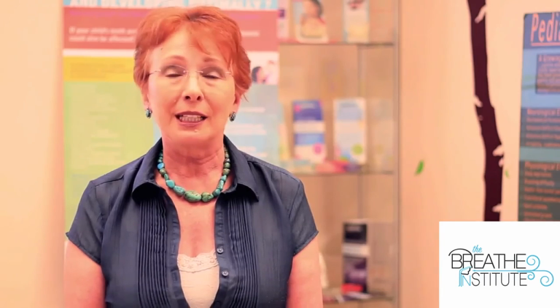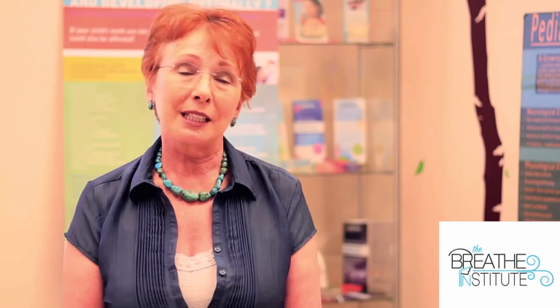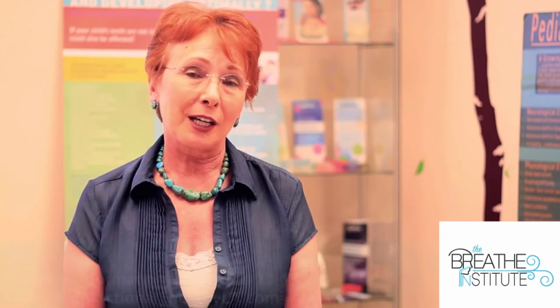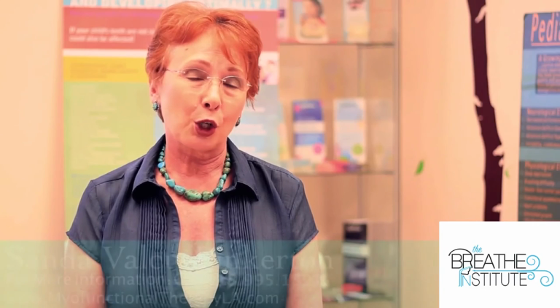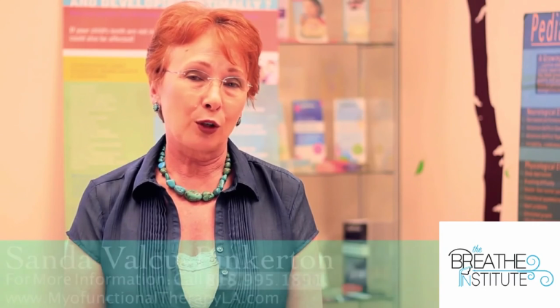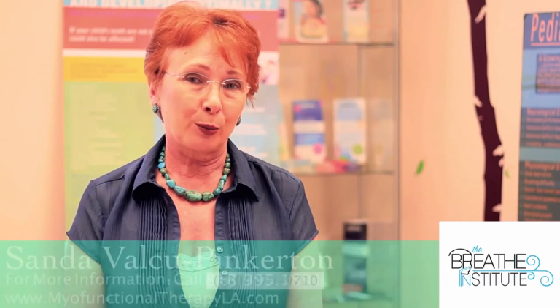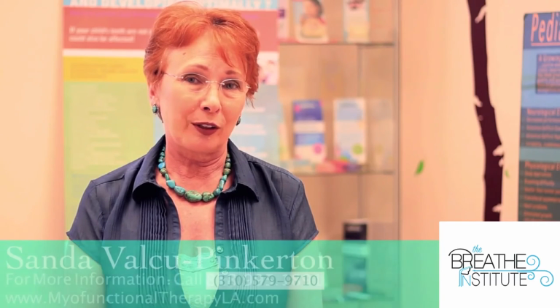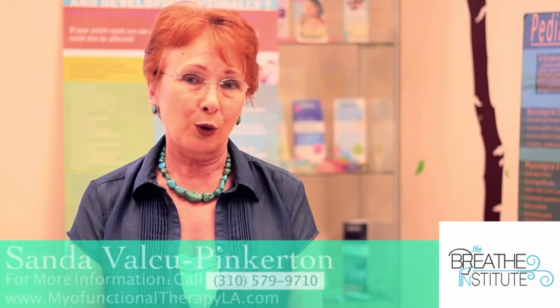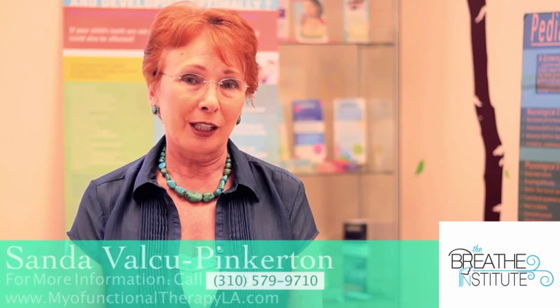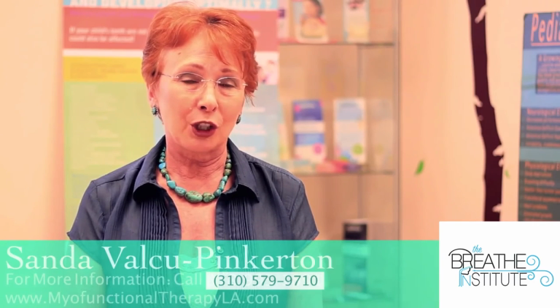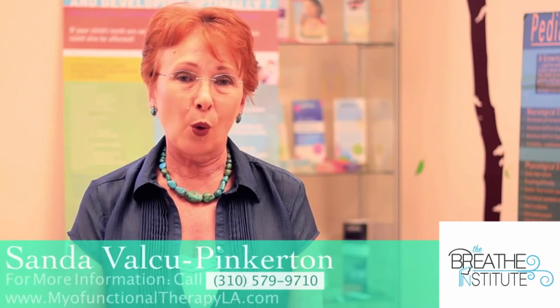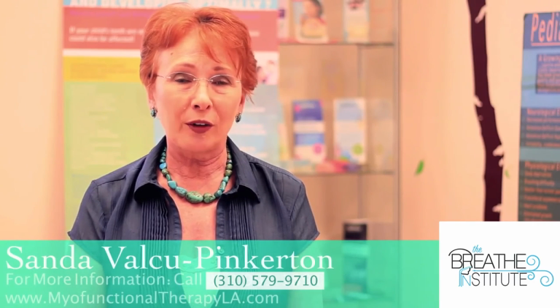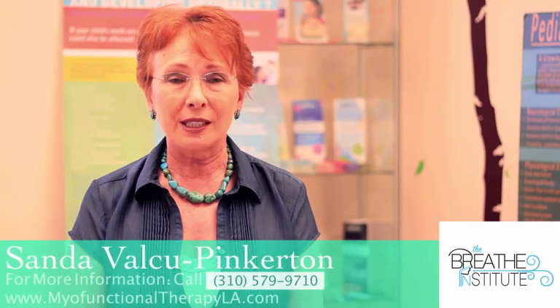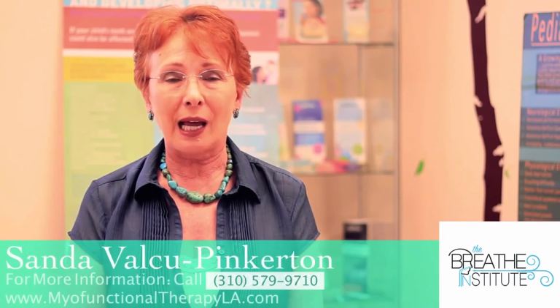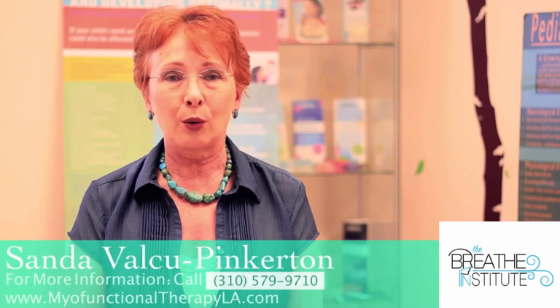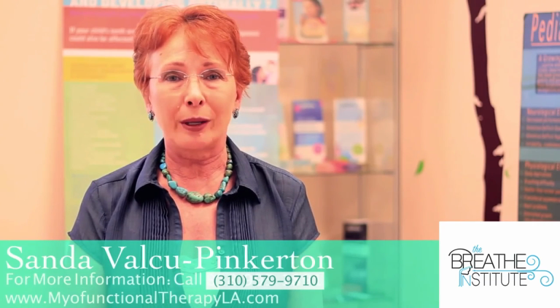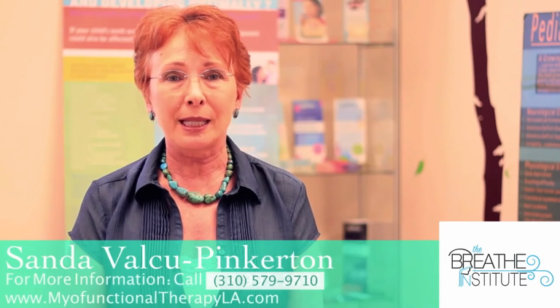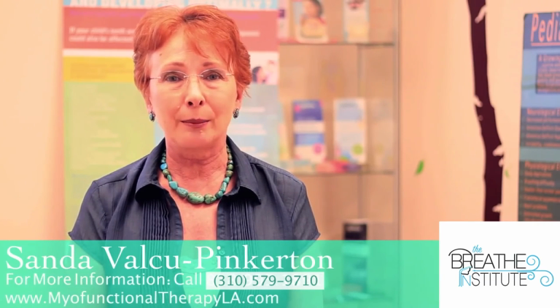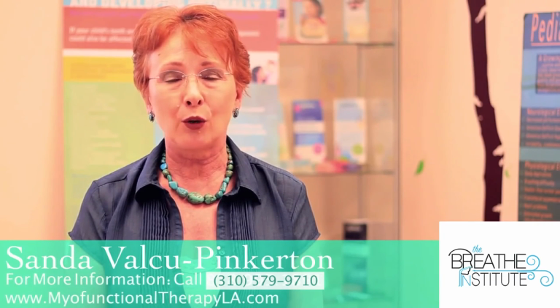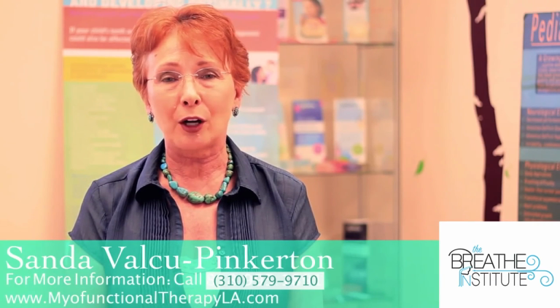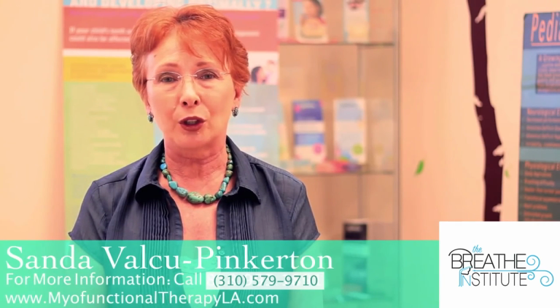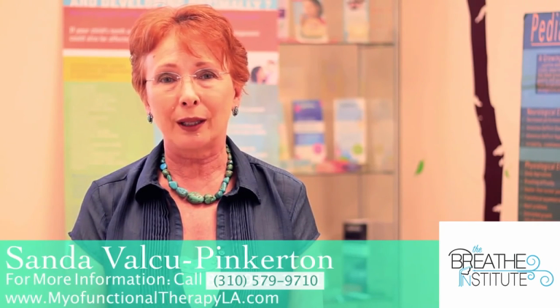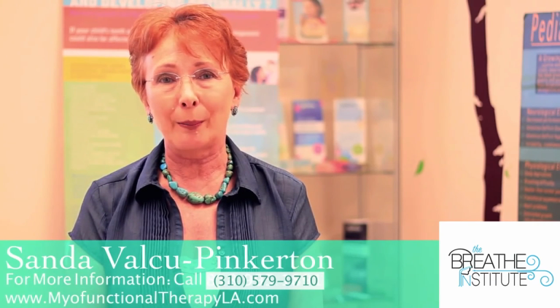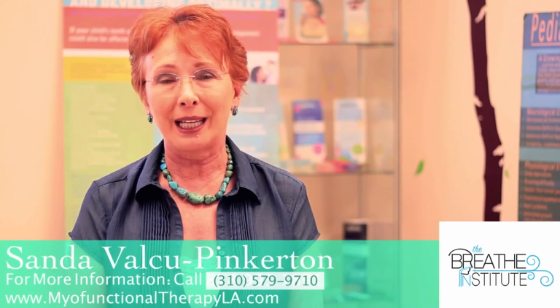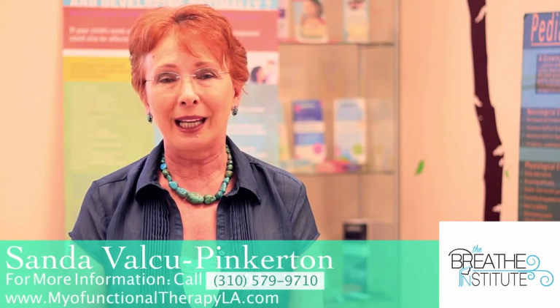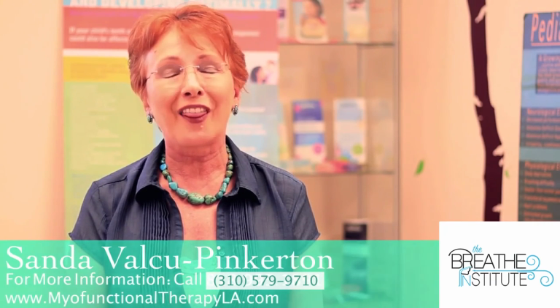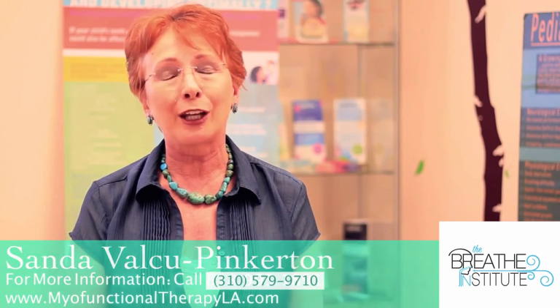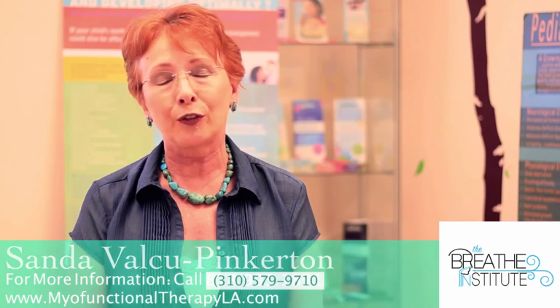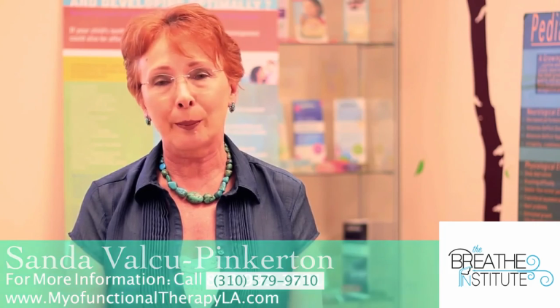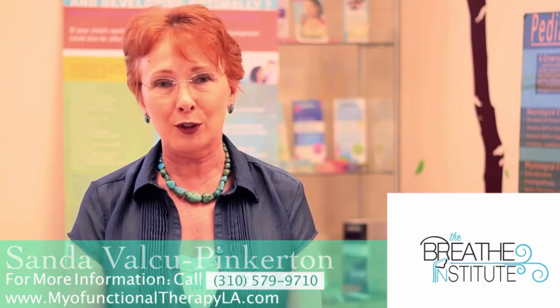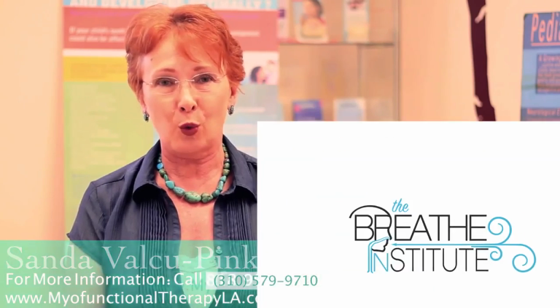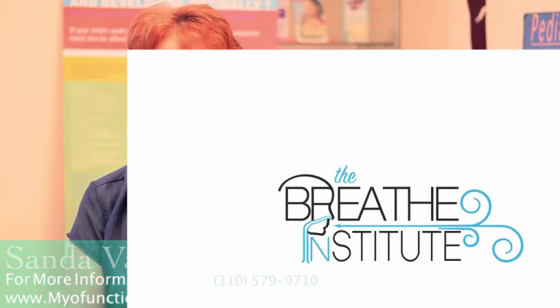Please give us a call for more information or visit our website, MyofunctionalTherapyLA. Thank you very much for watching.